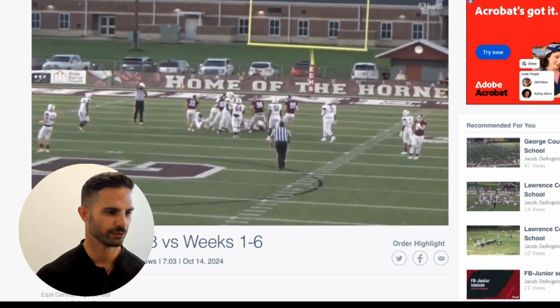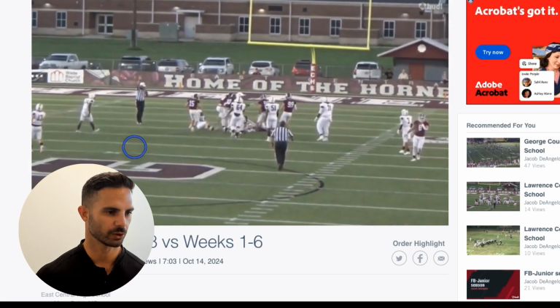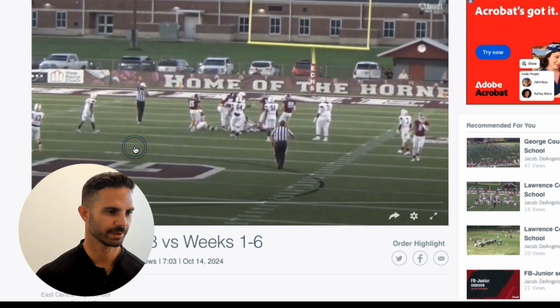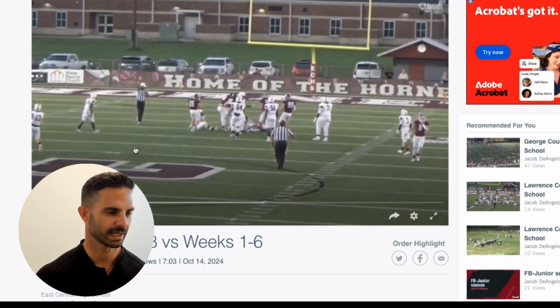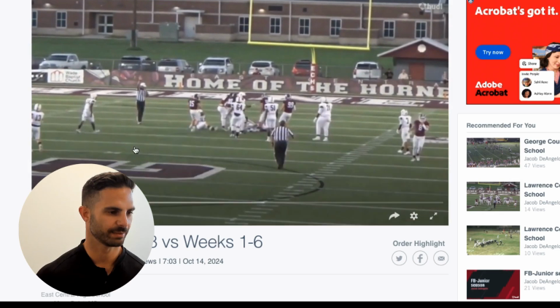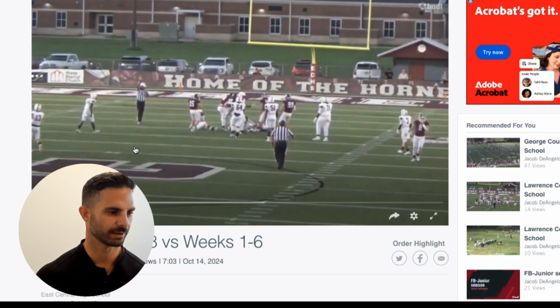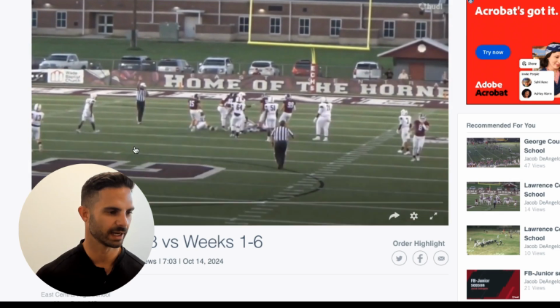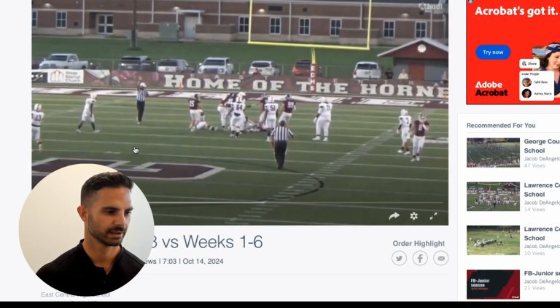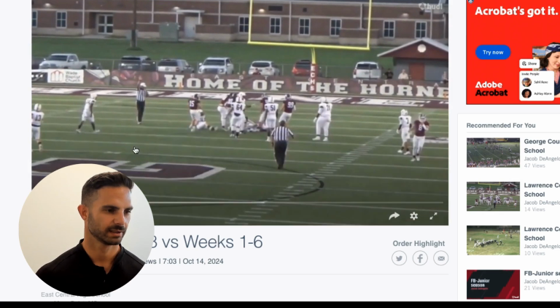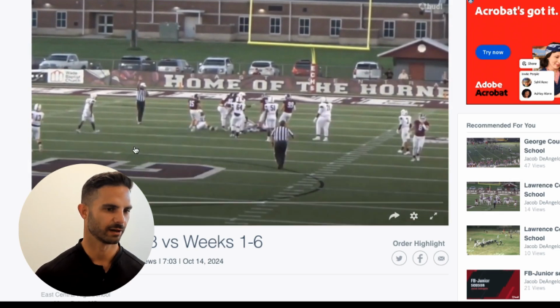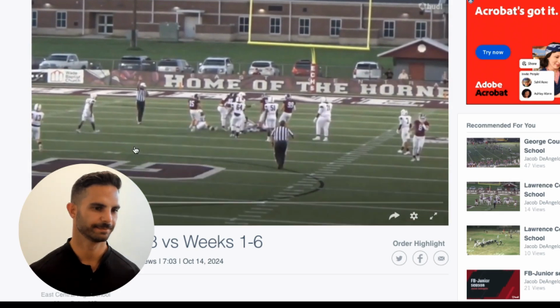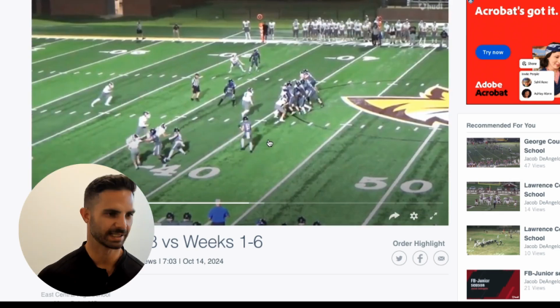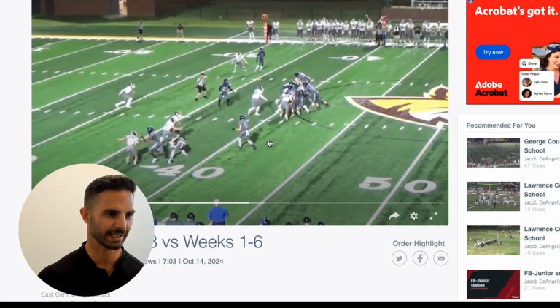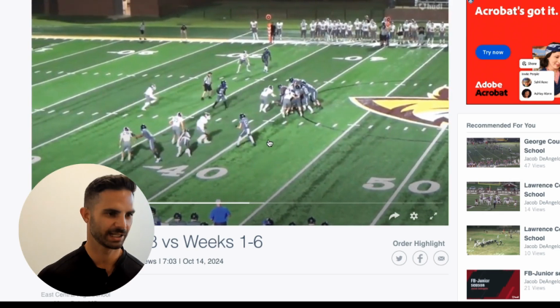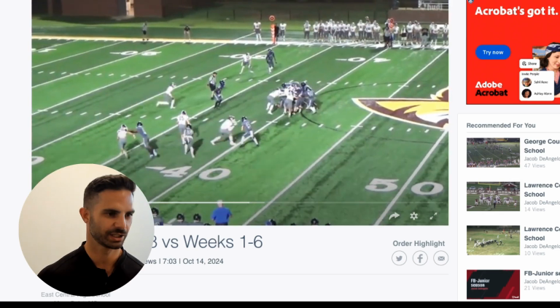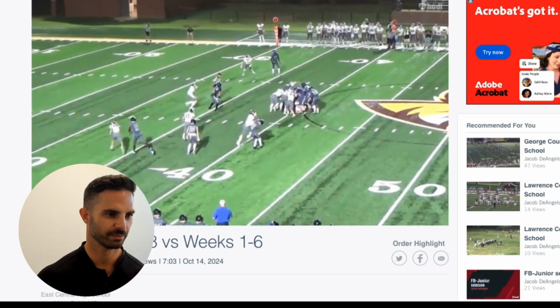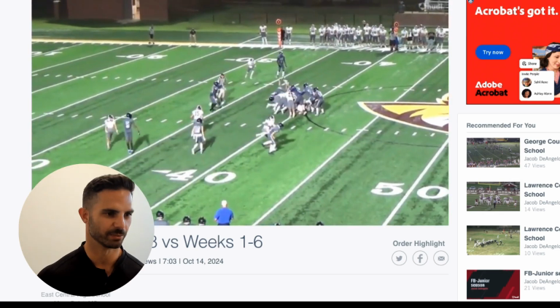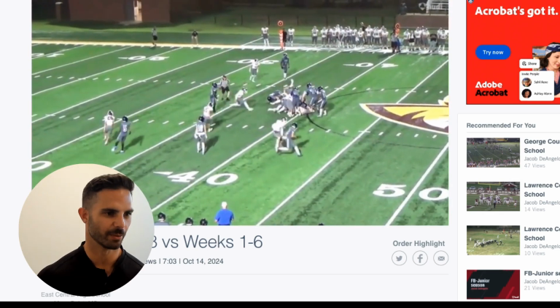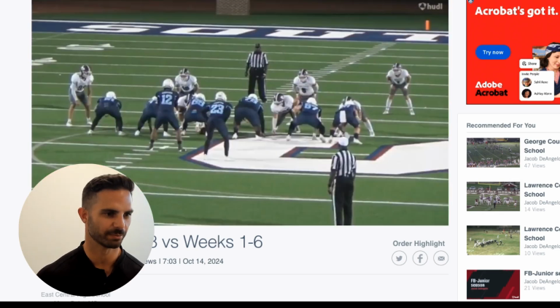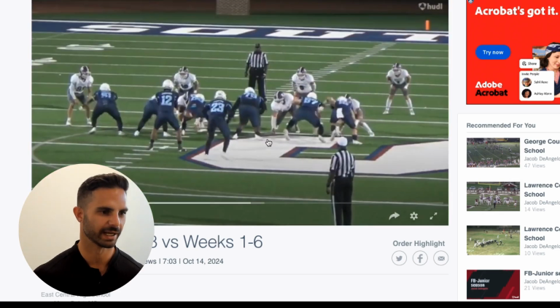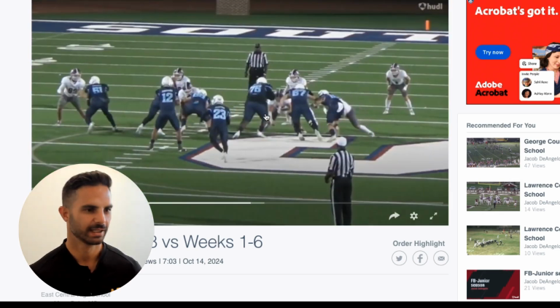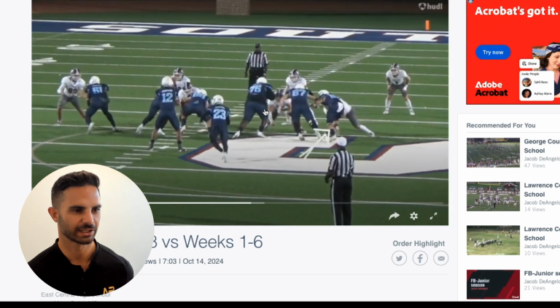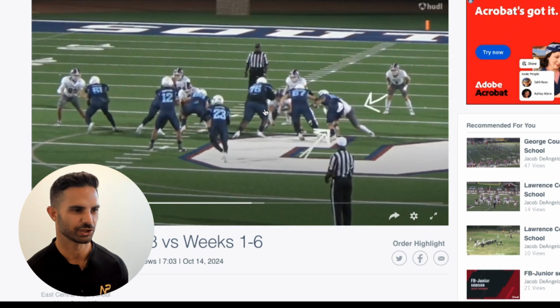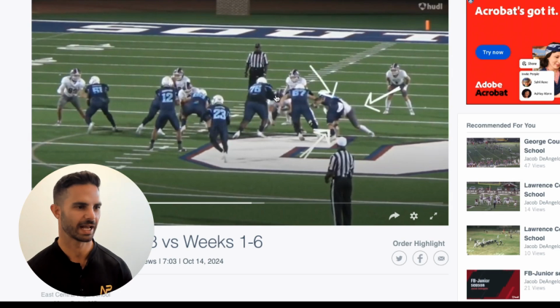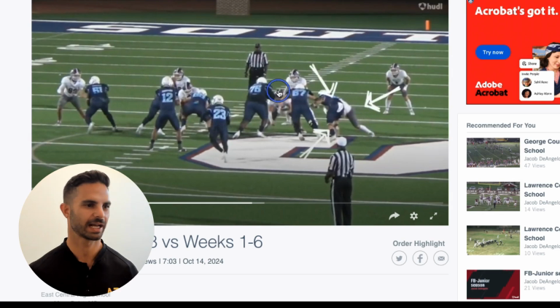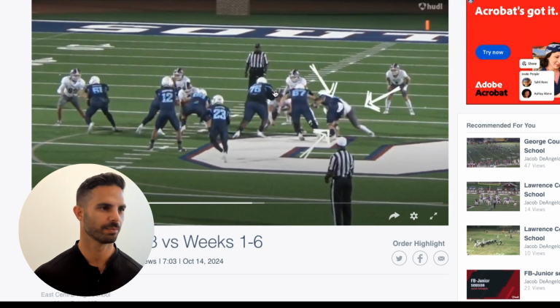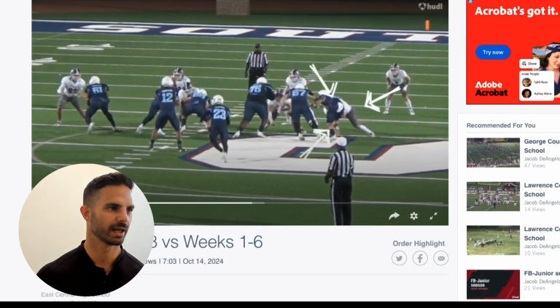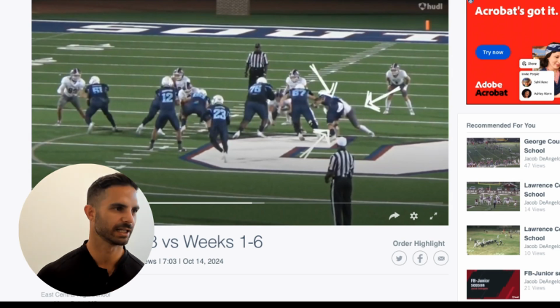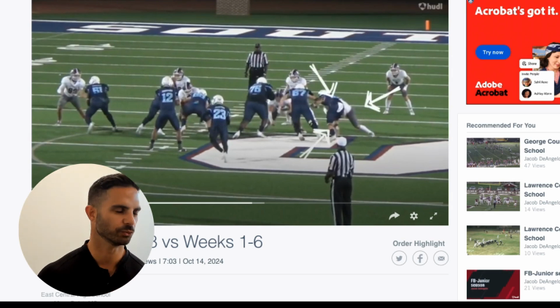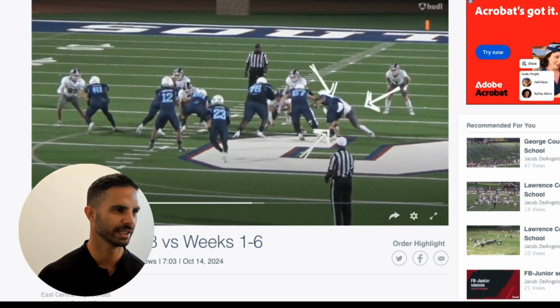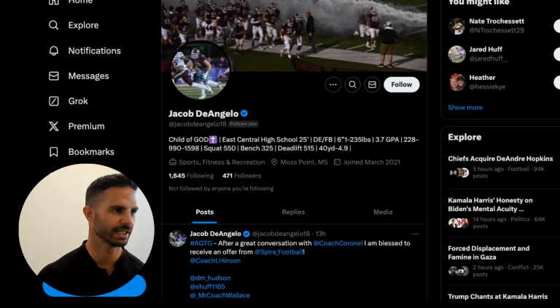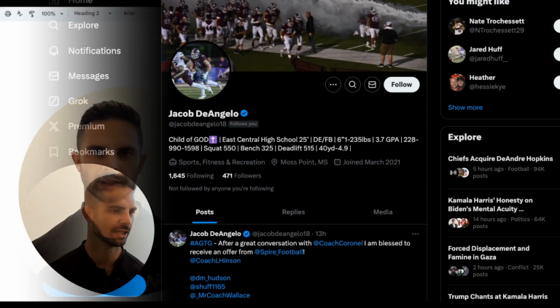...and you force him inside to make the play. Set the edge, boom, go make the play. That's just a heck of a play. It's really good.